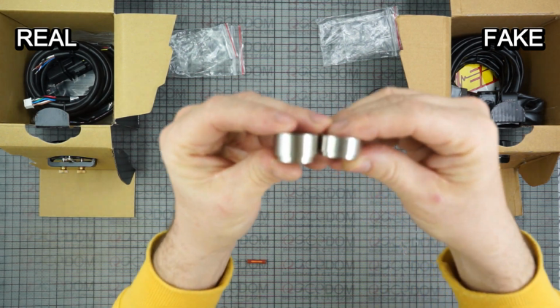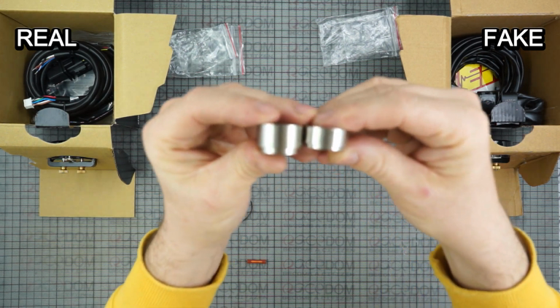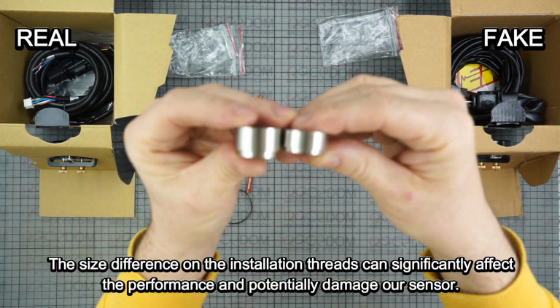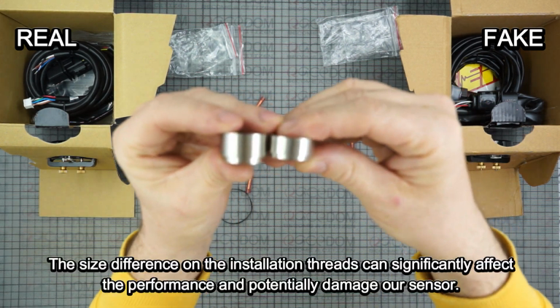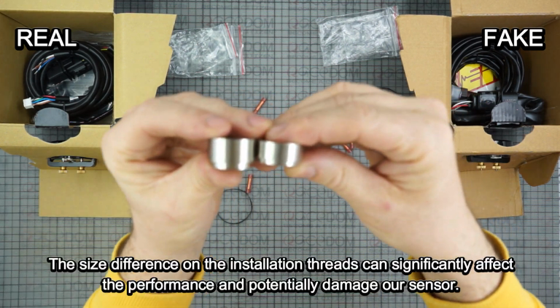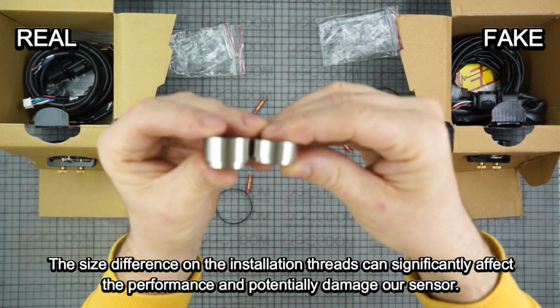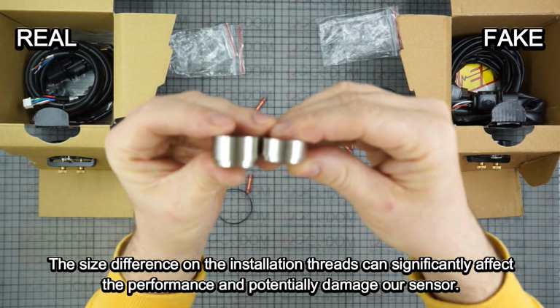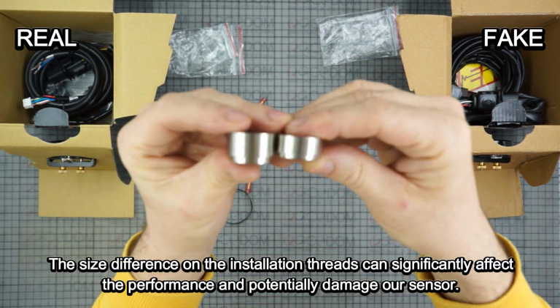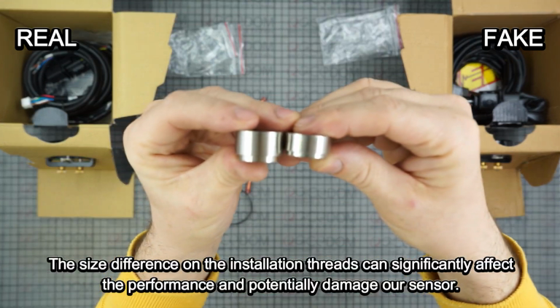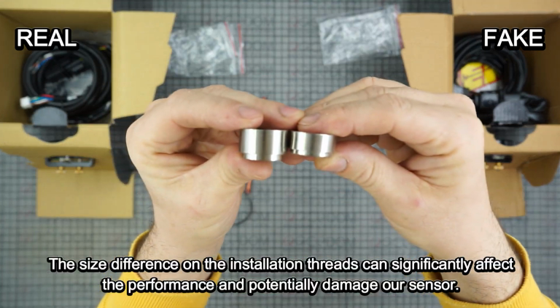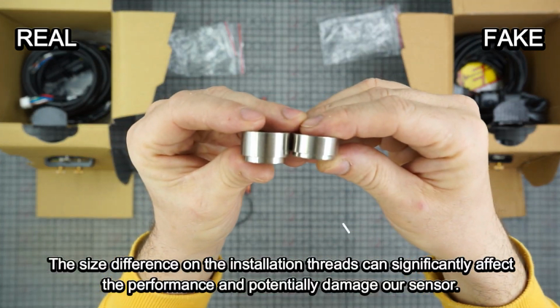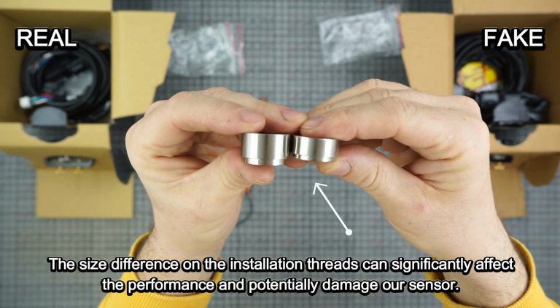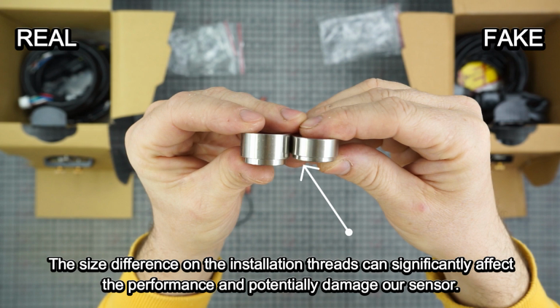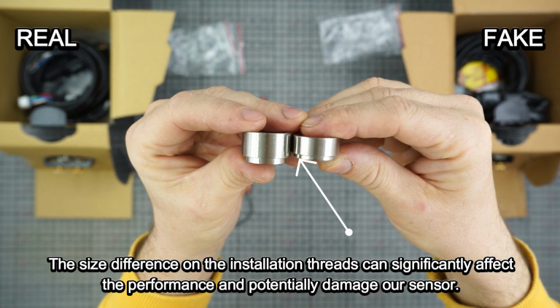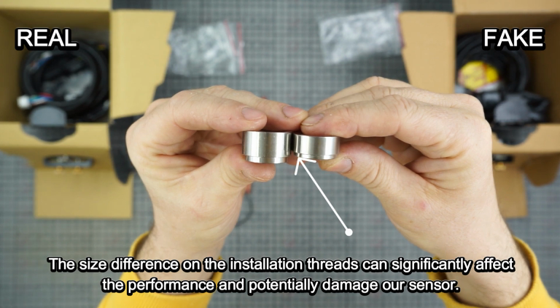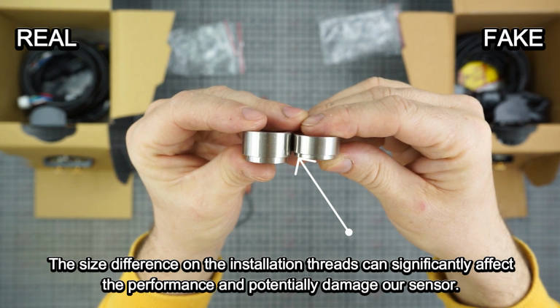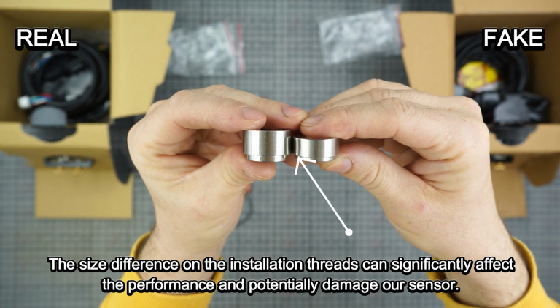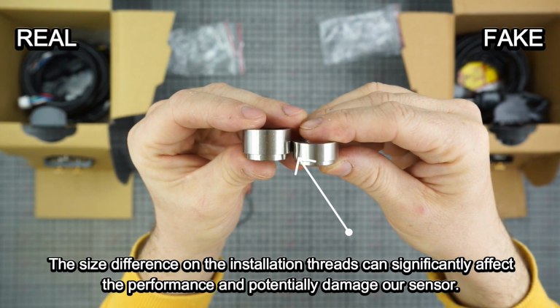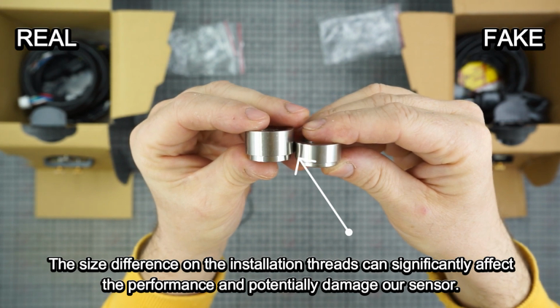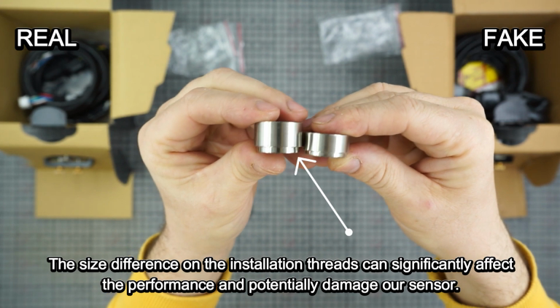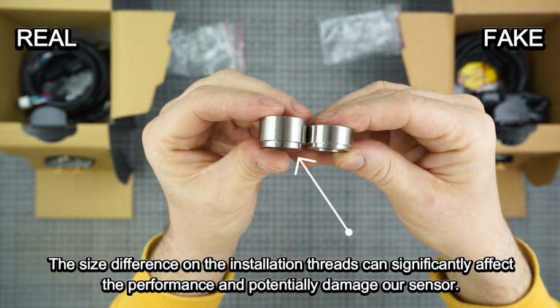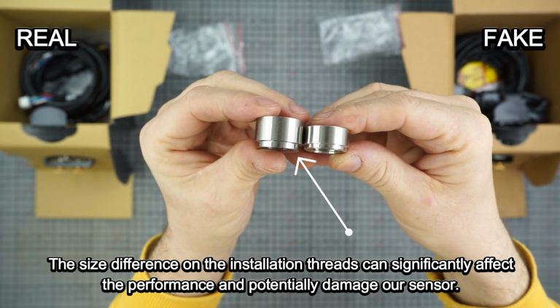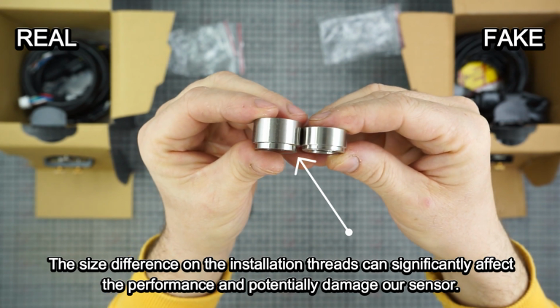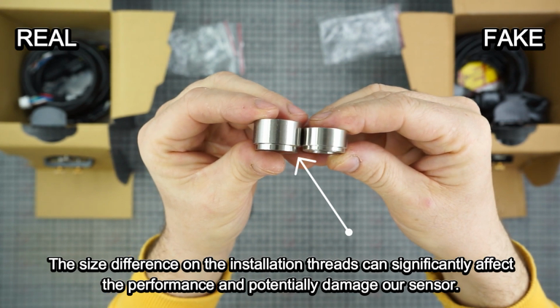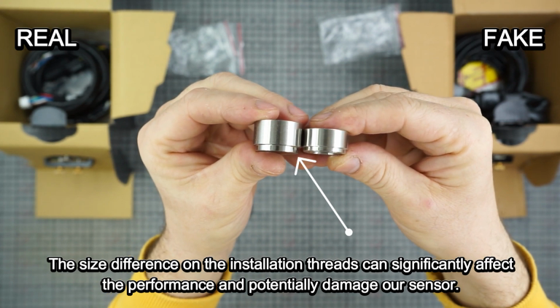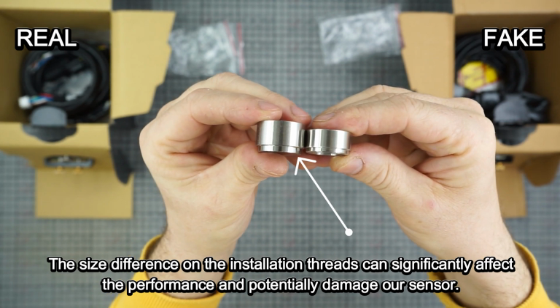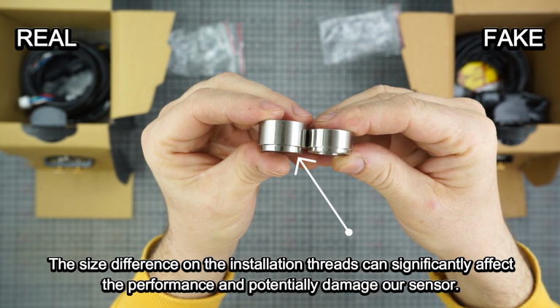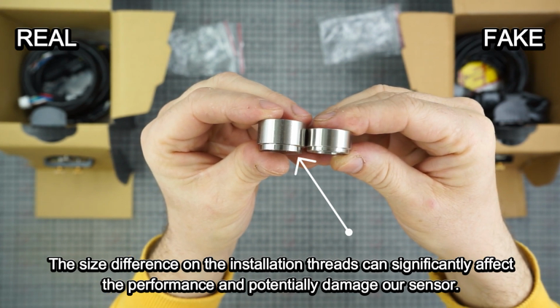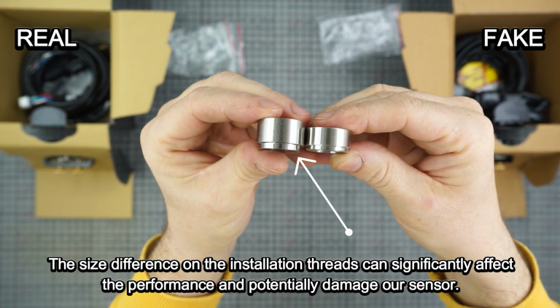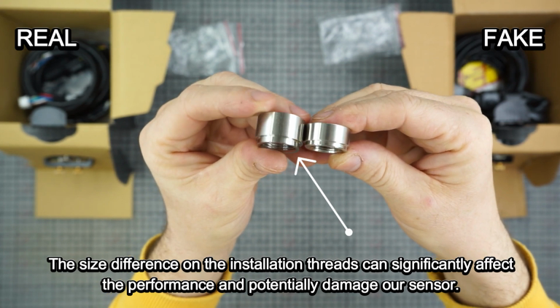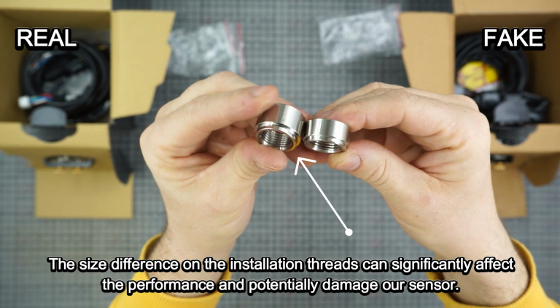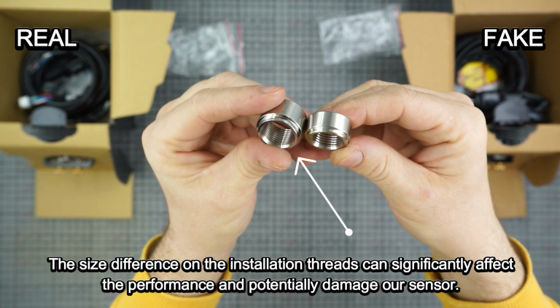The size difference on the installation threads can significantly affect the performance and potentially damage our sensor.